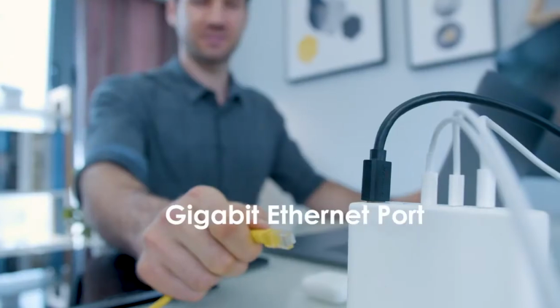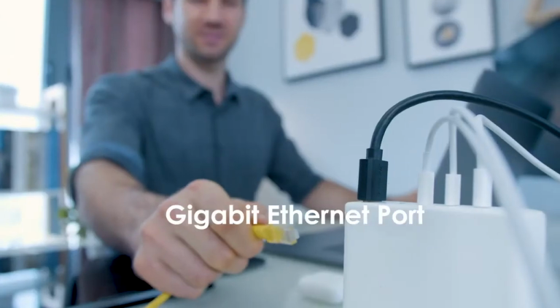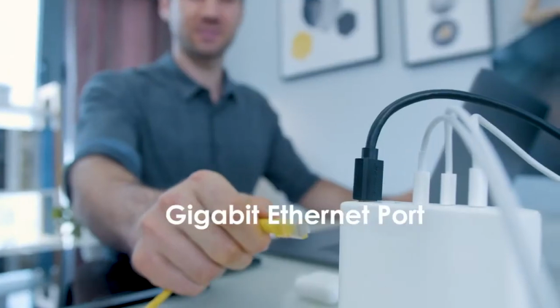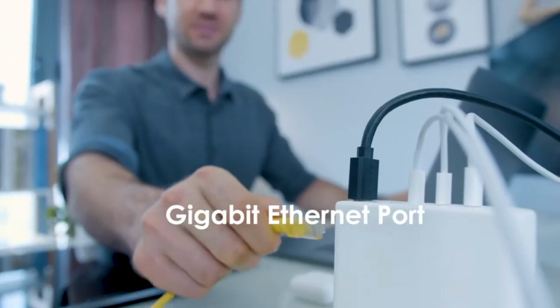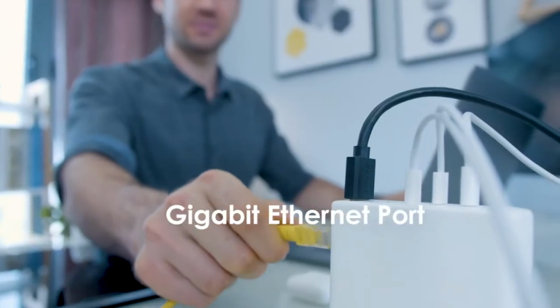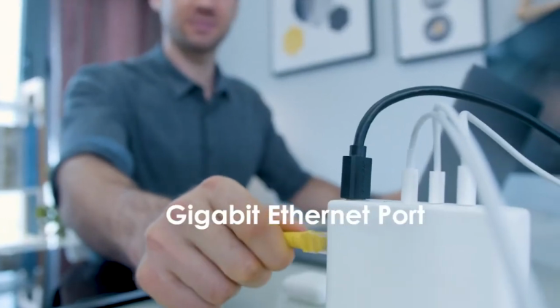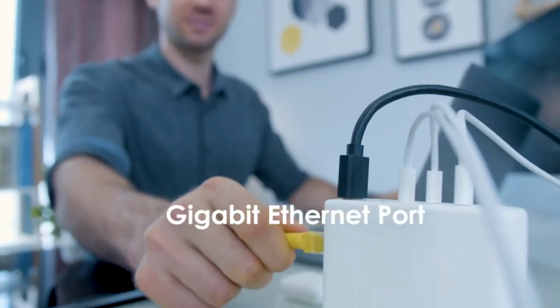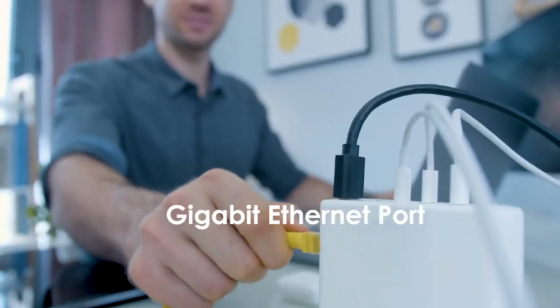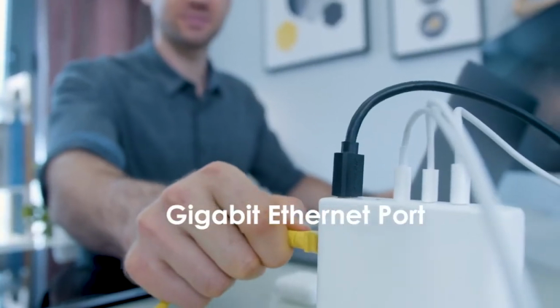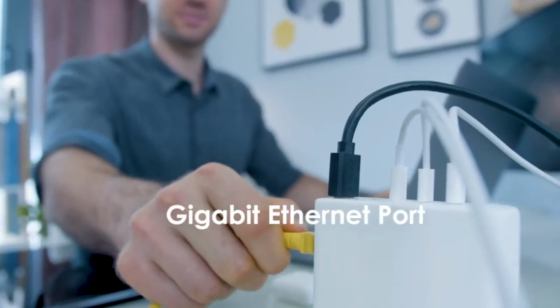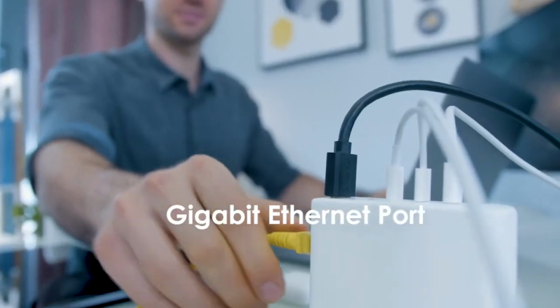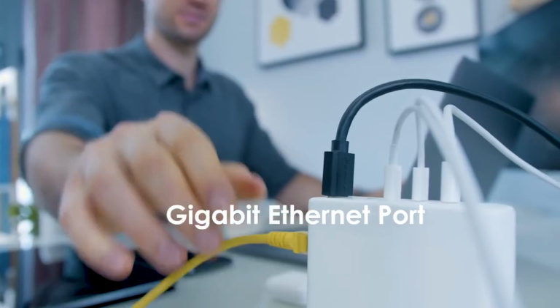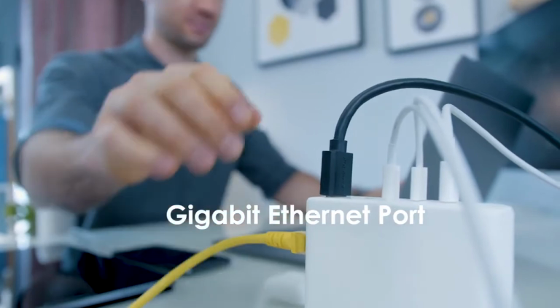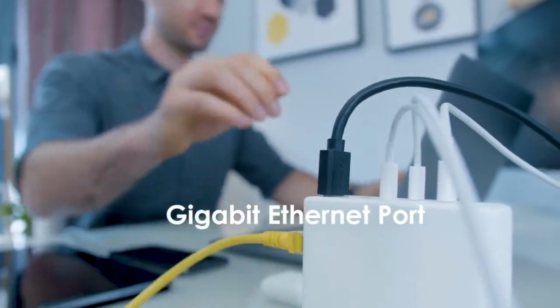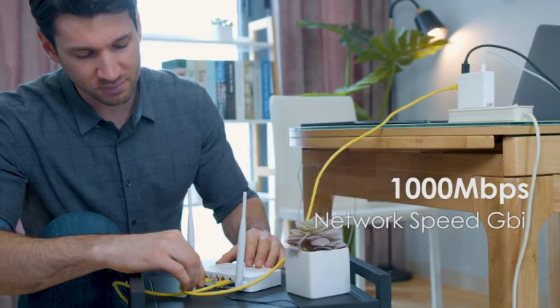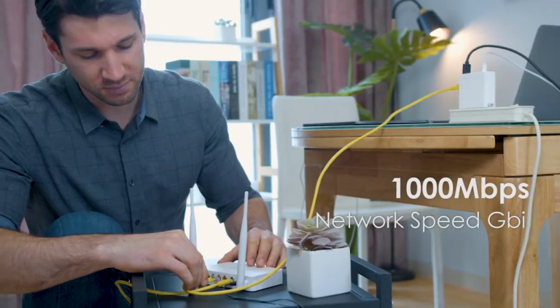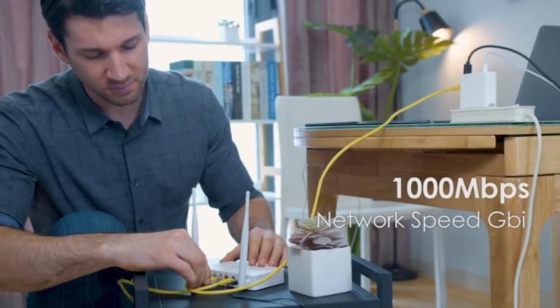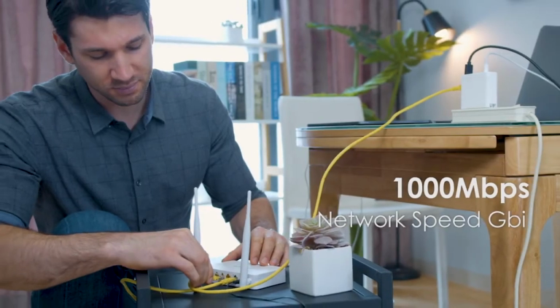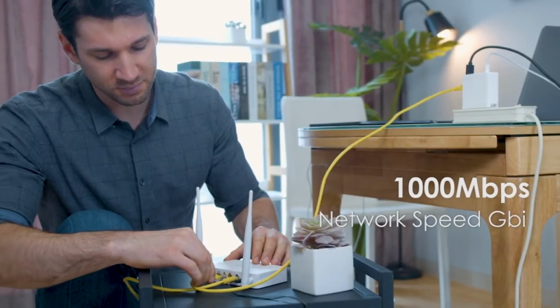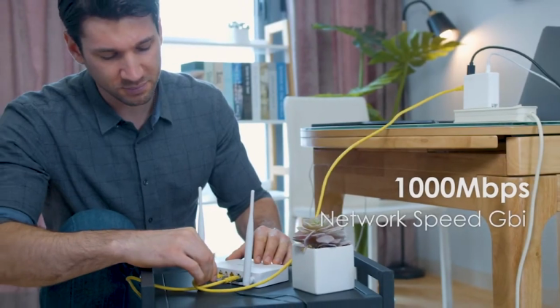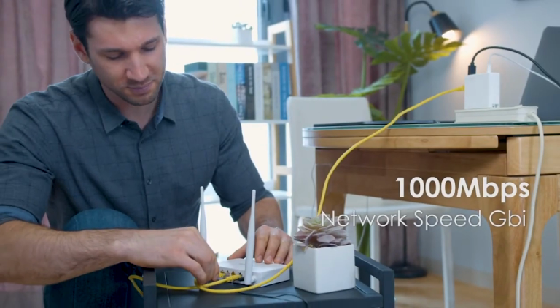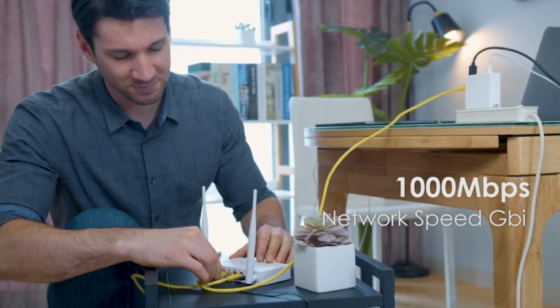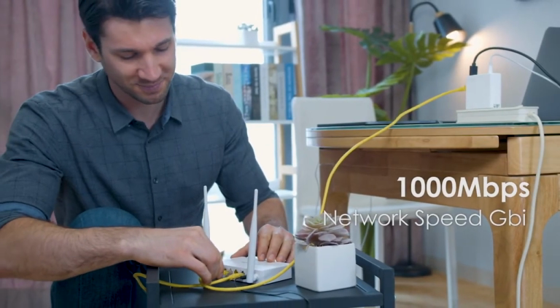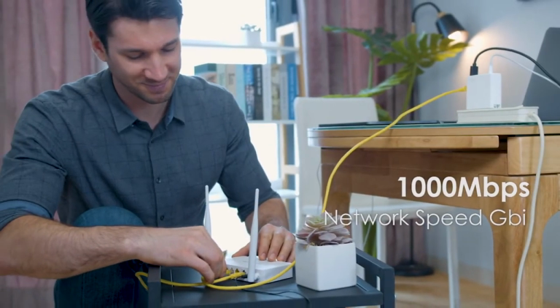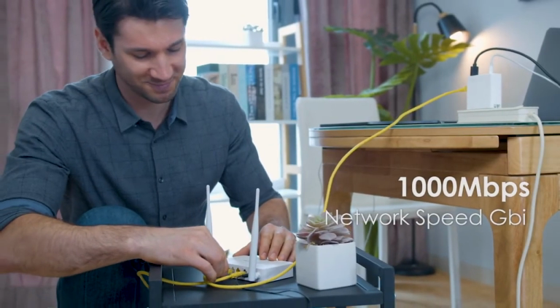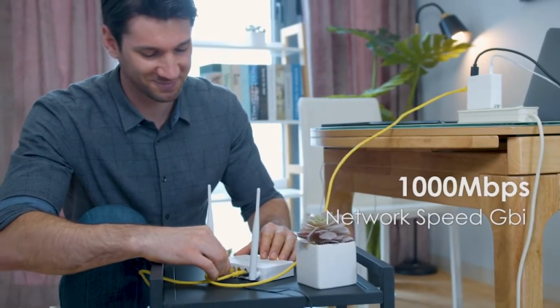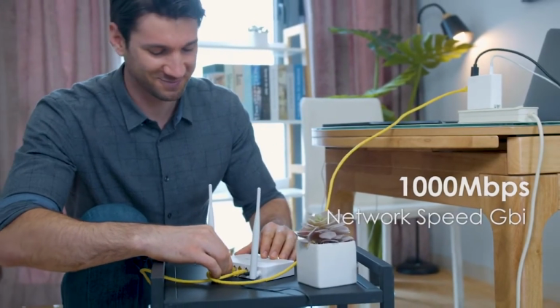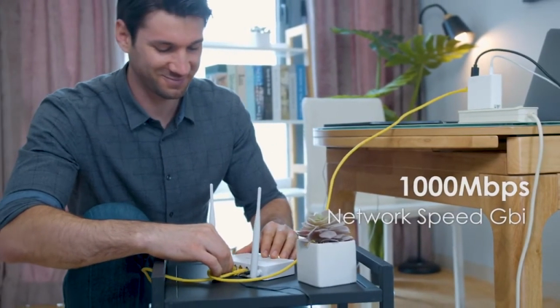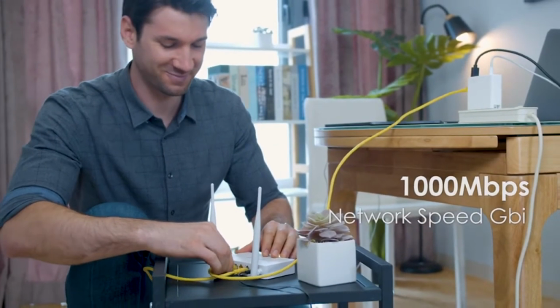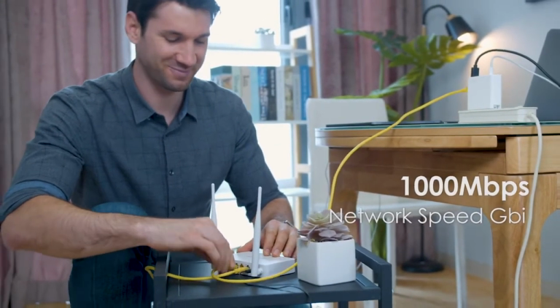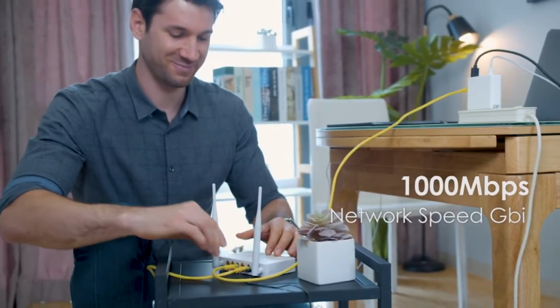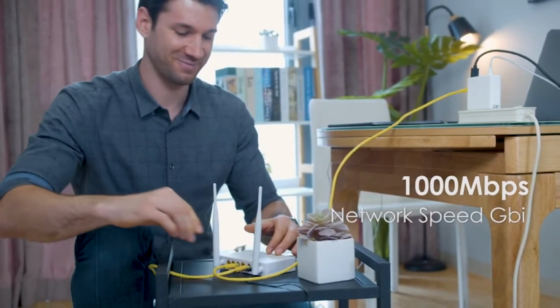This is also the first of its kind to launch an Ethernet port. It can directly connect your laptop to a Wi-Fi router for a faster internet connection.